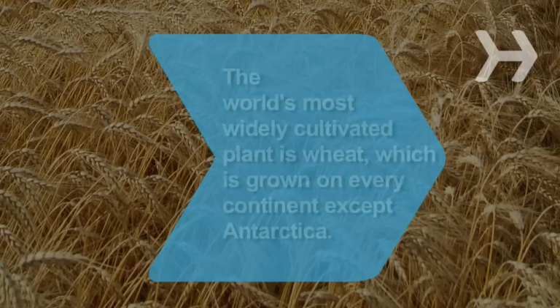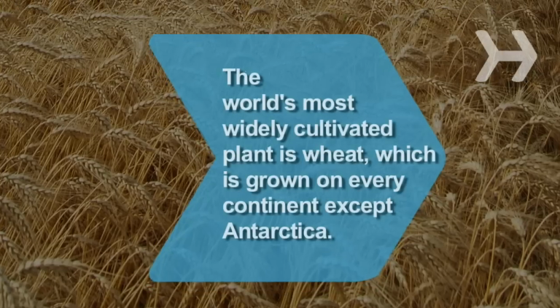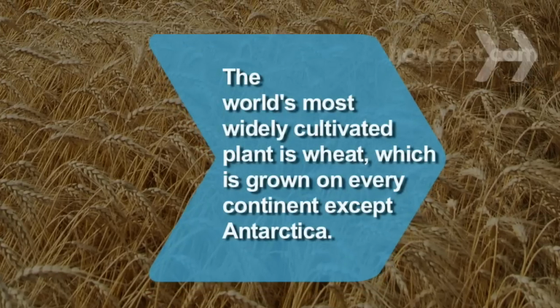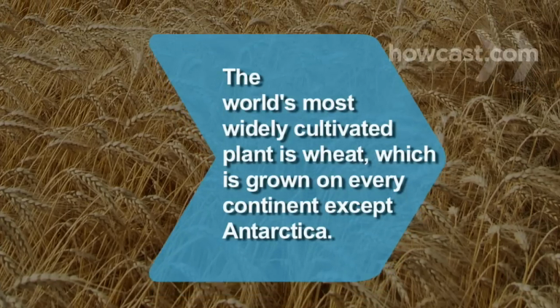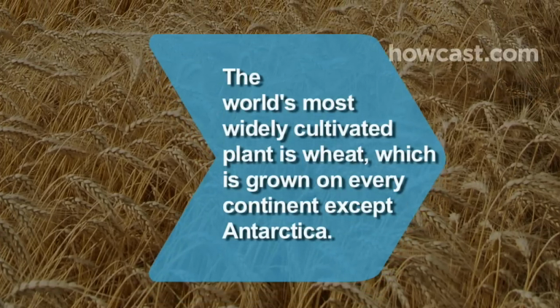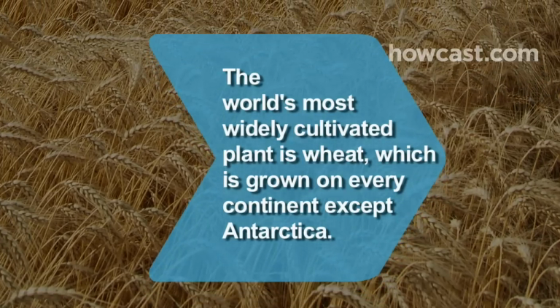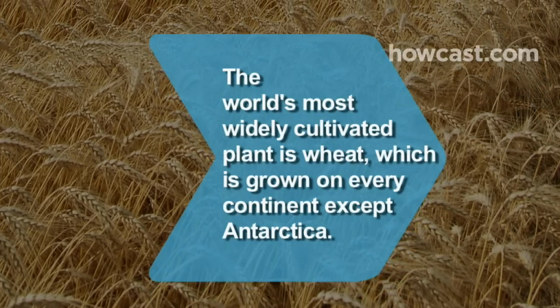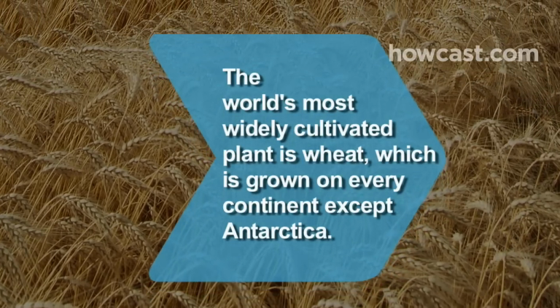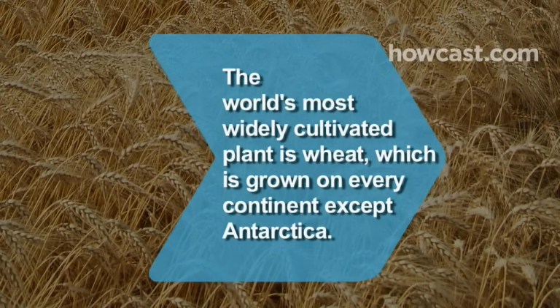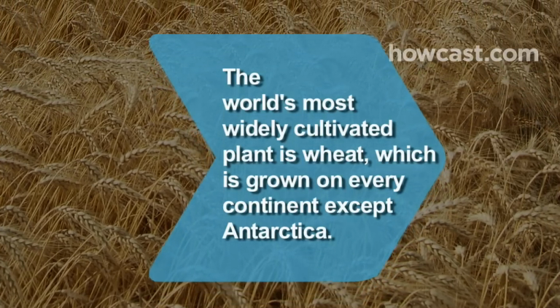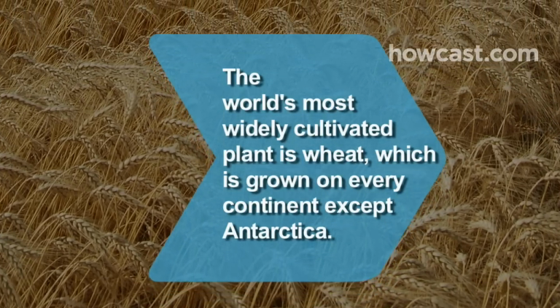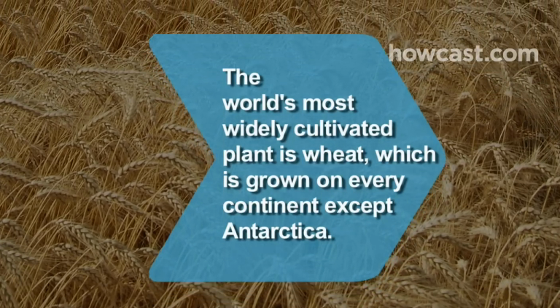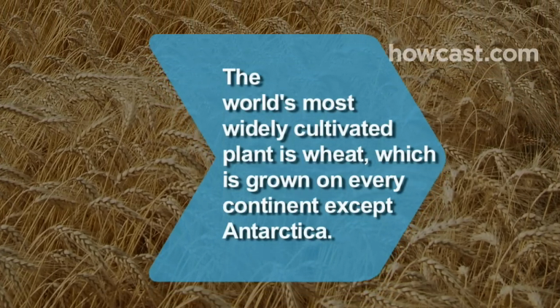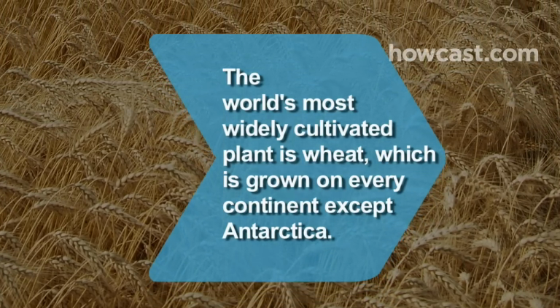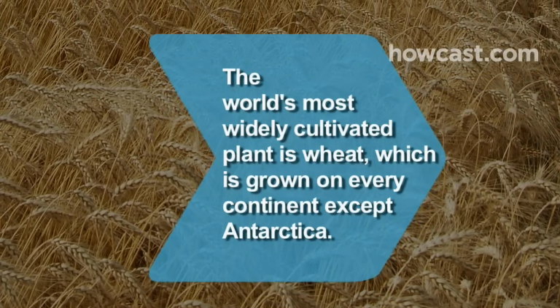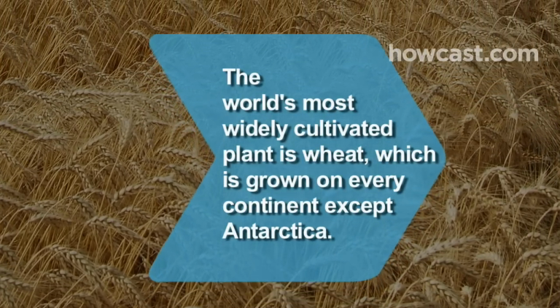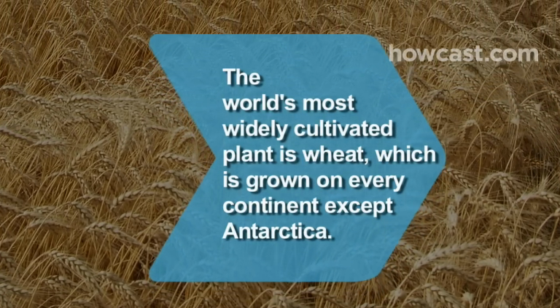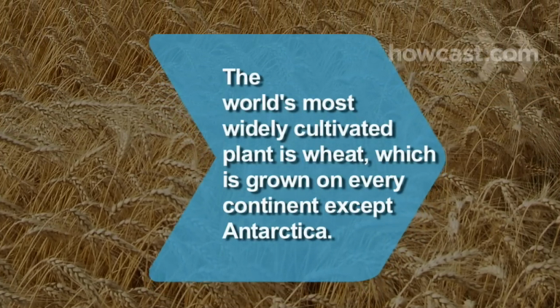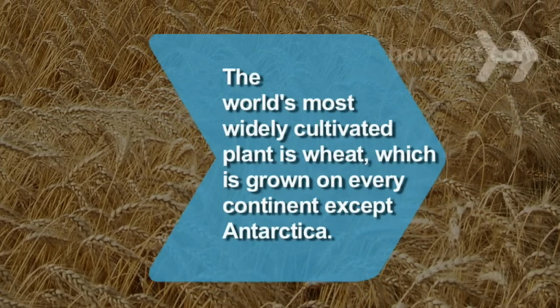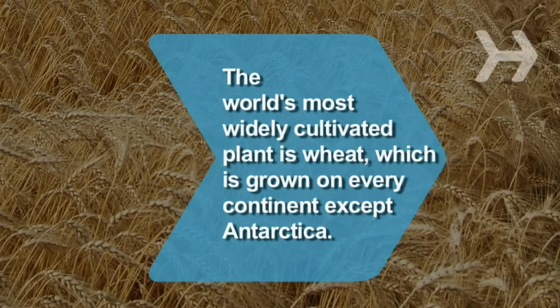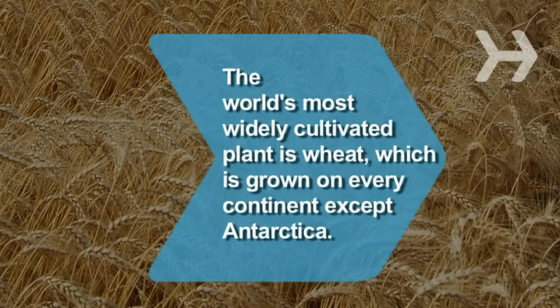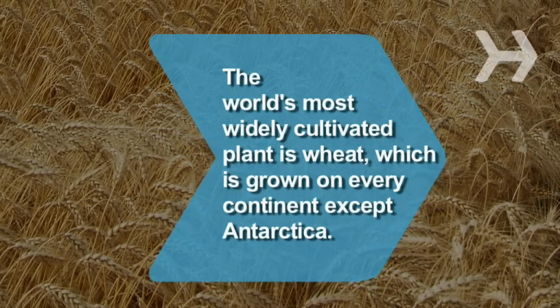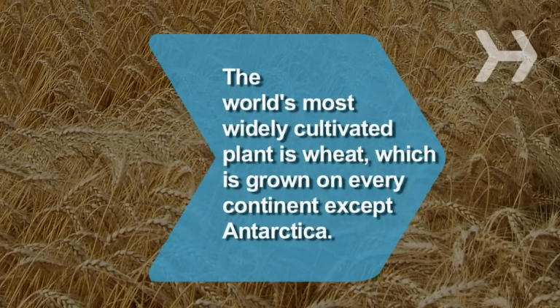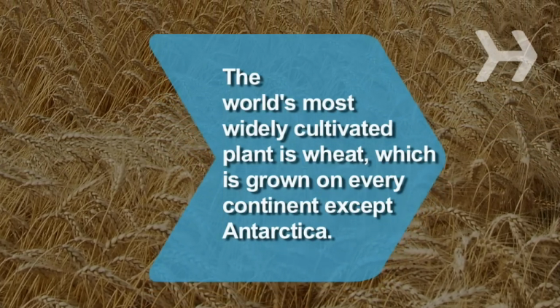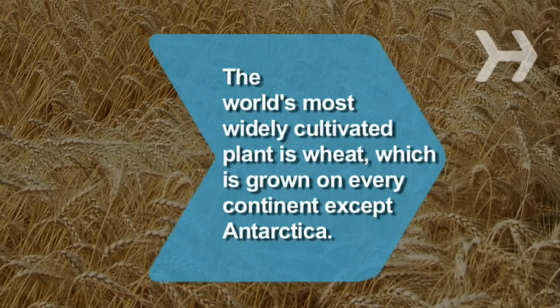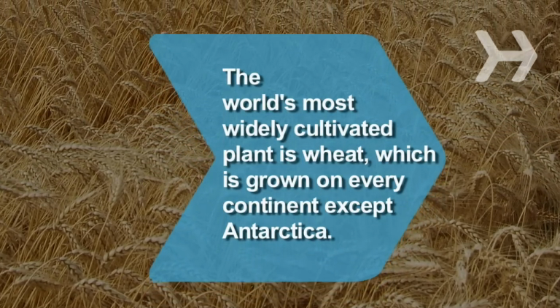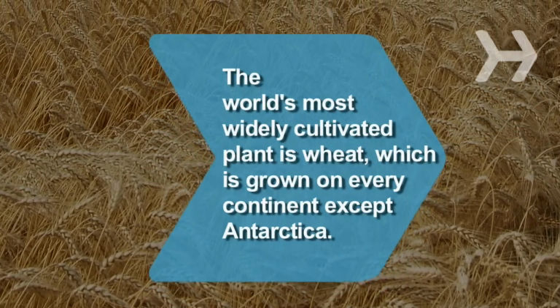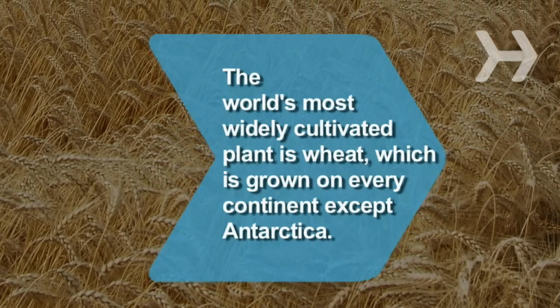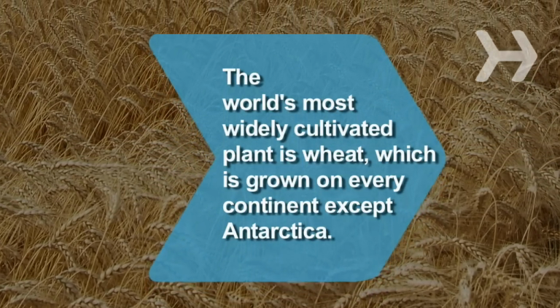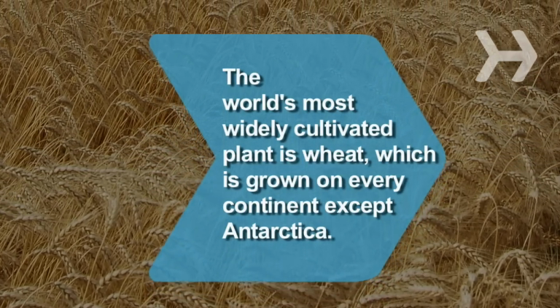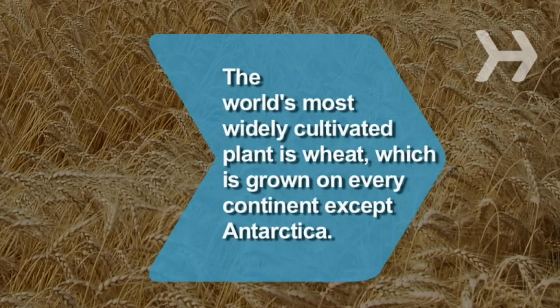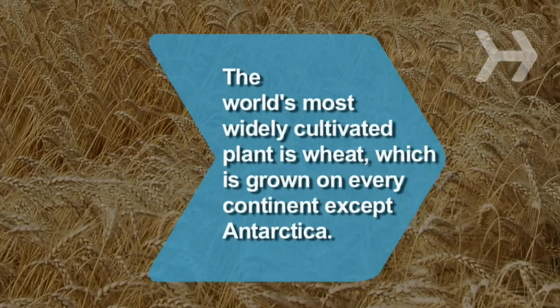Did you know? The world's most widely cultivated plant is wheat, which is grown on every continent except Antarctica.